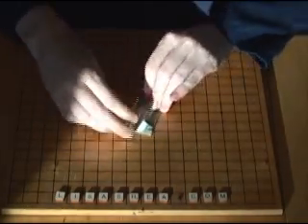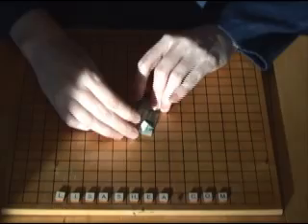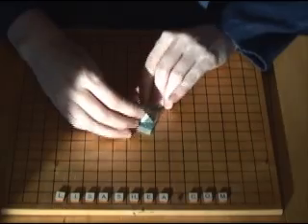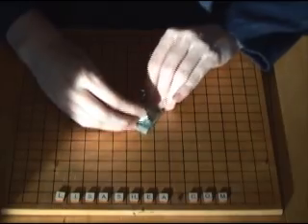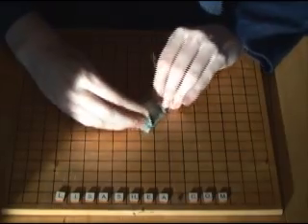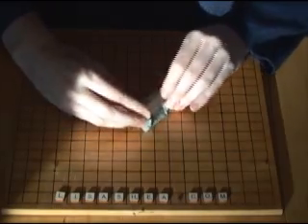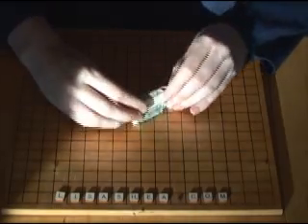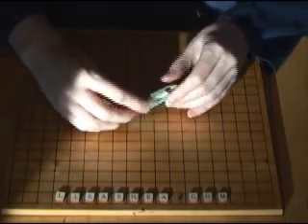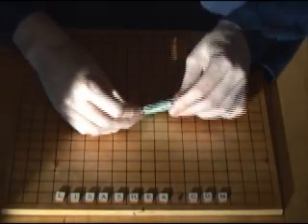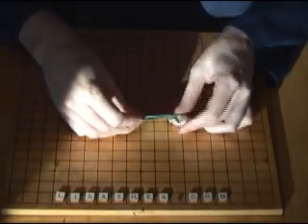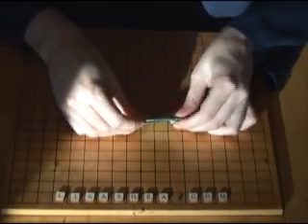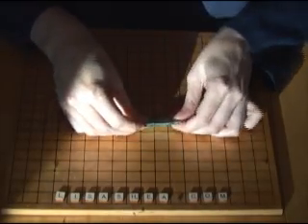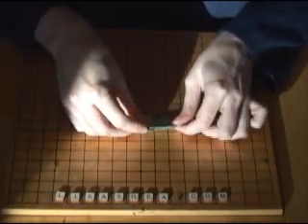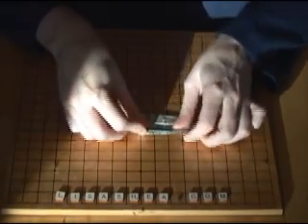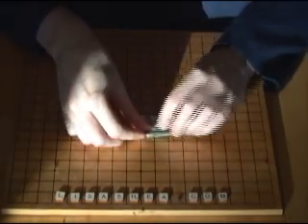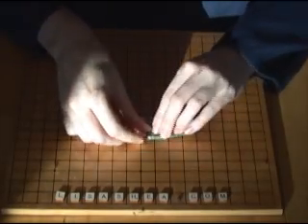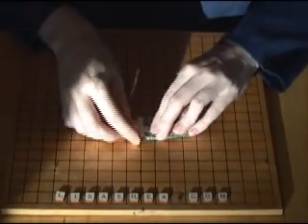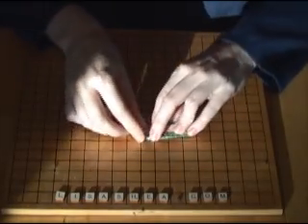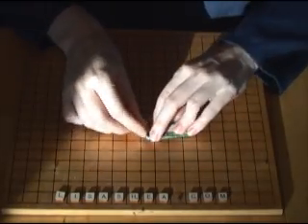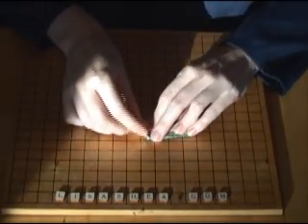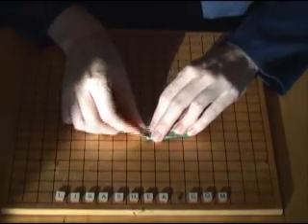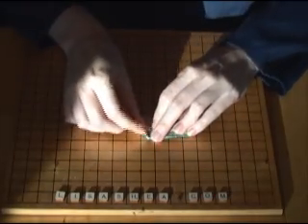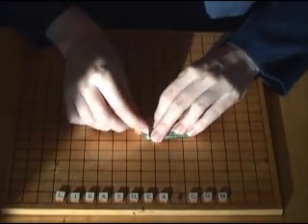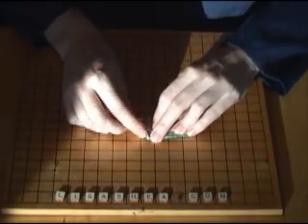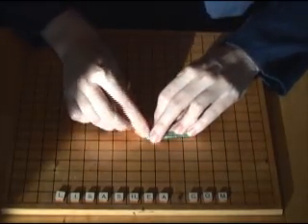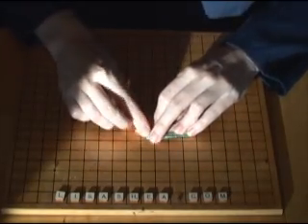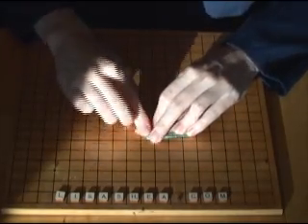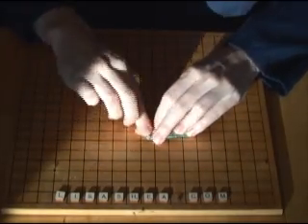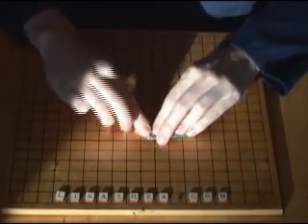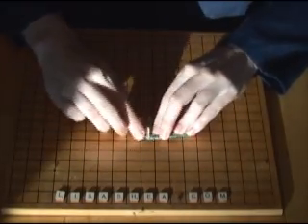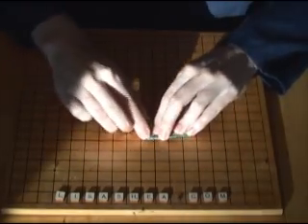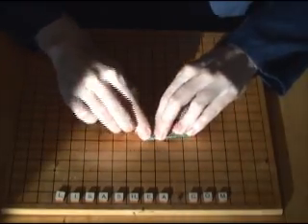To get those in, you're going to turn the whole thing over. And once again, you're going to fold all four of the corners in.